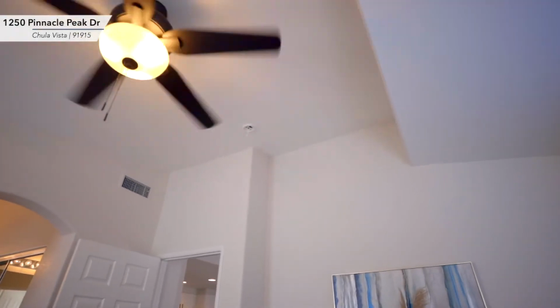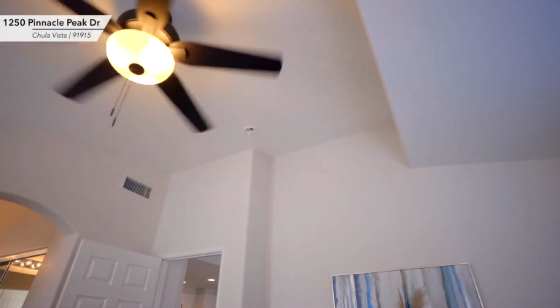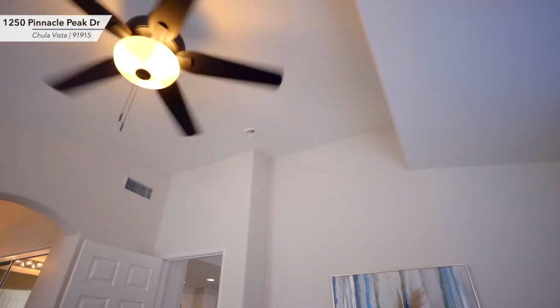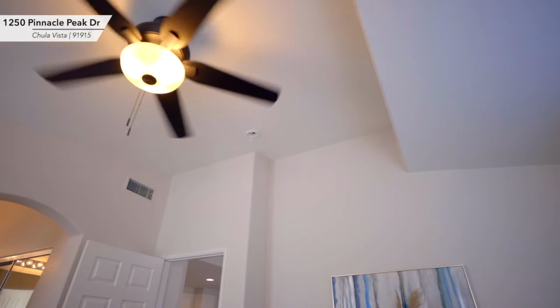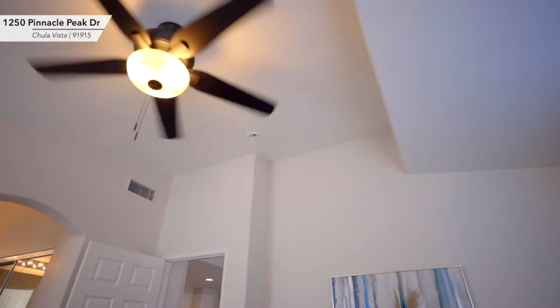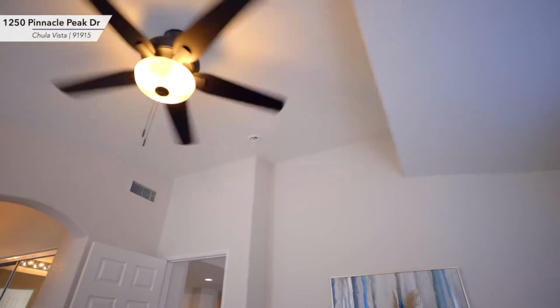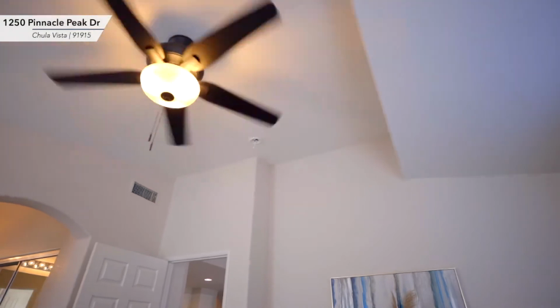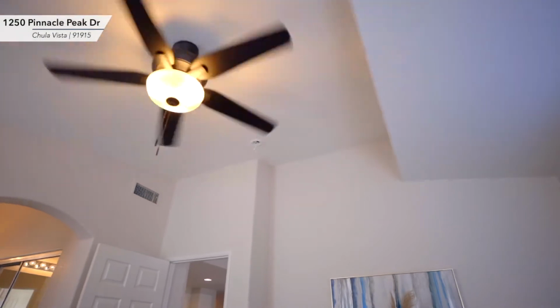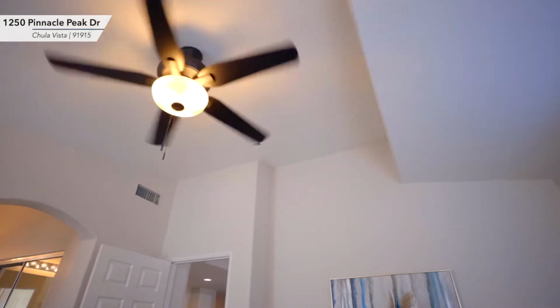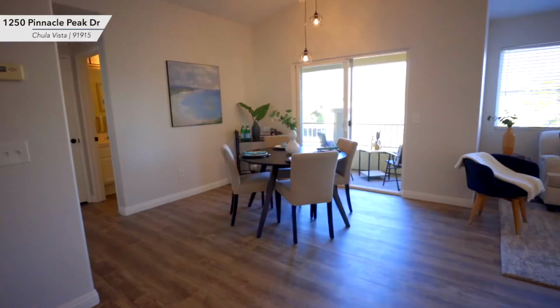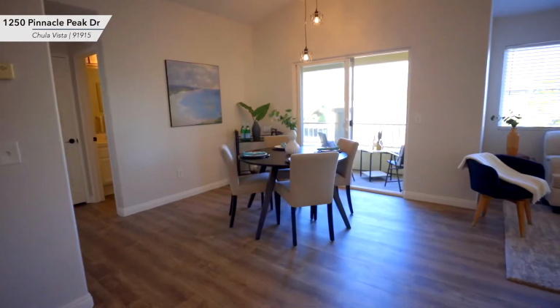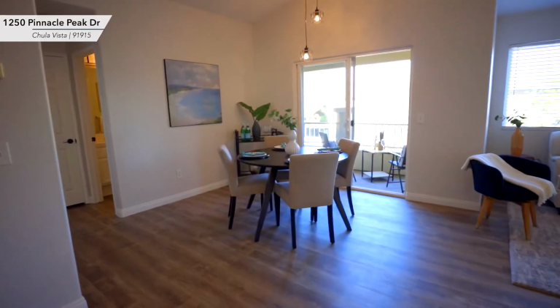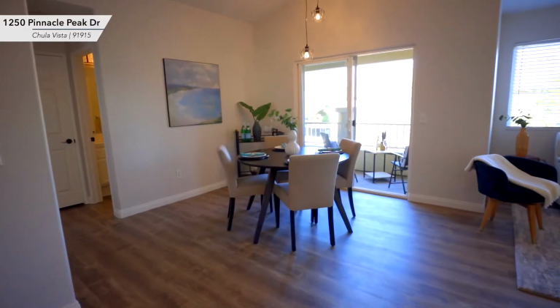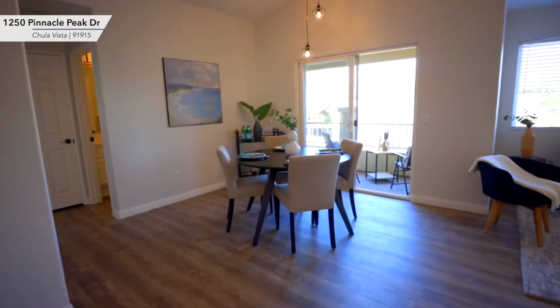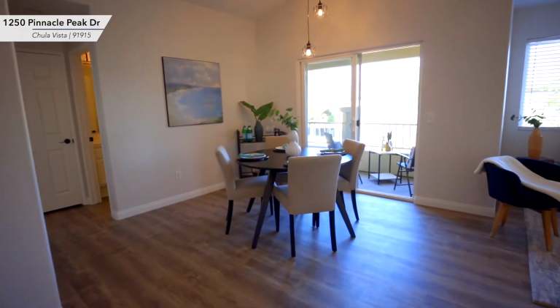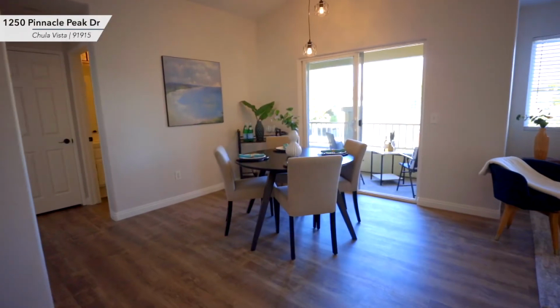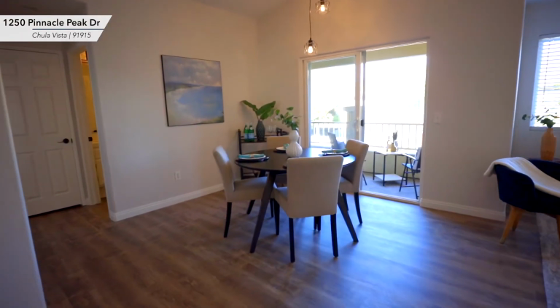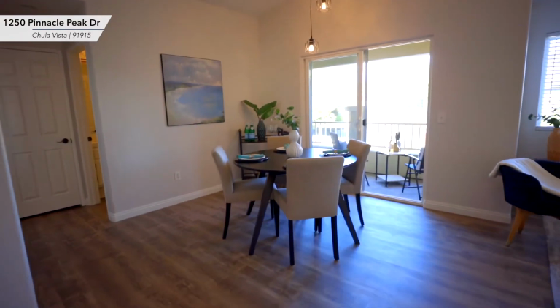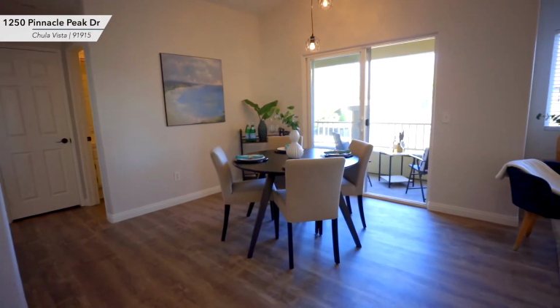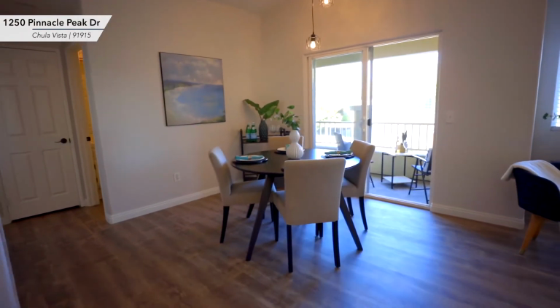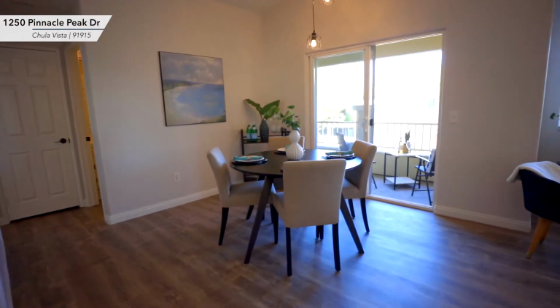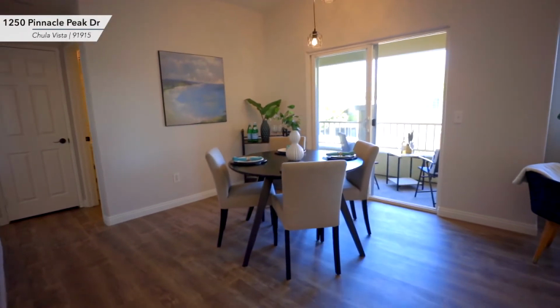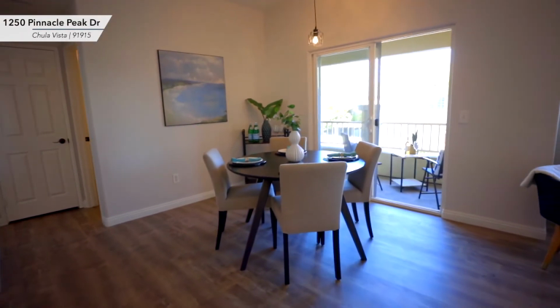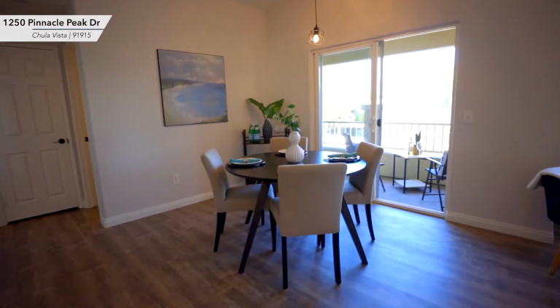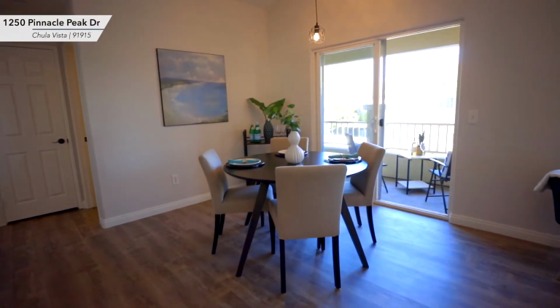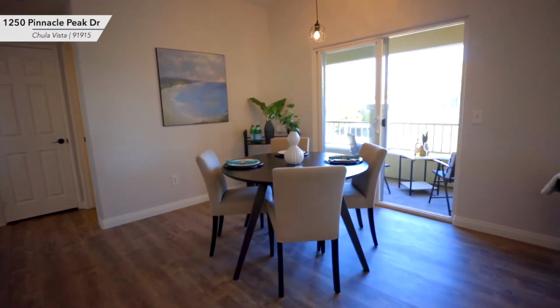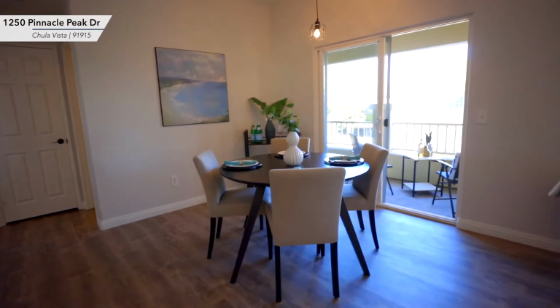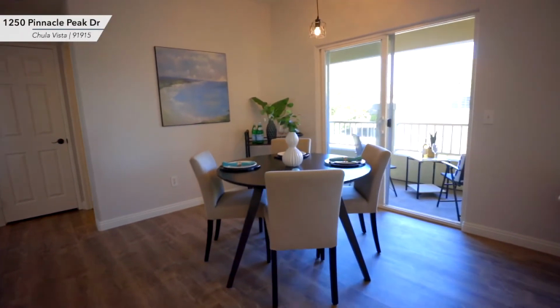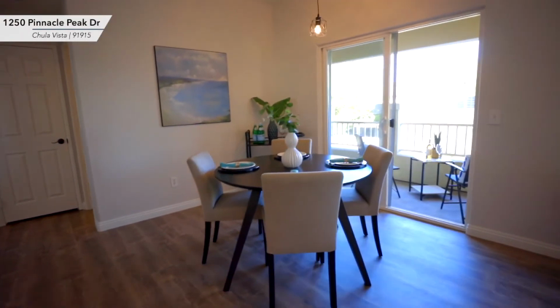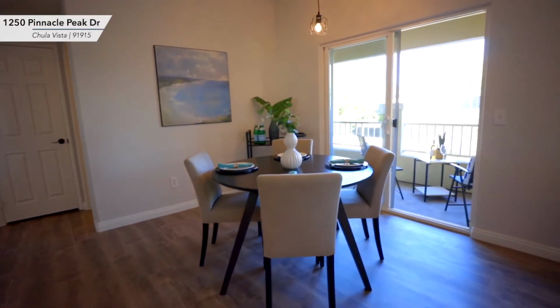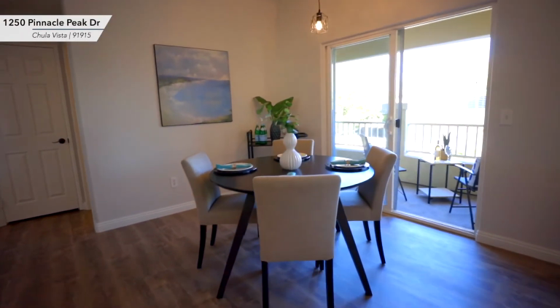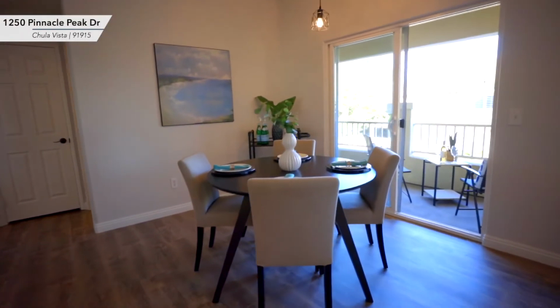With vaulted ceilings, tons of natural light, and an open concept floor plan, this property is sure to go quickly.